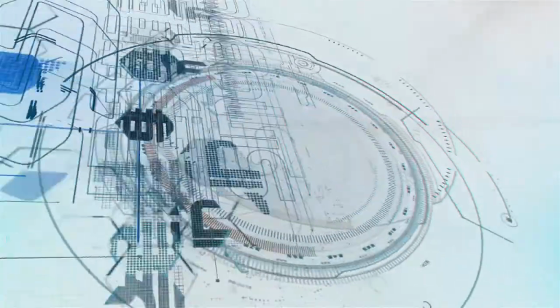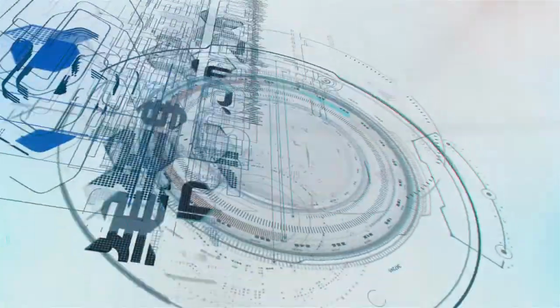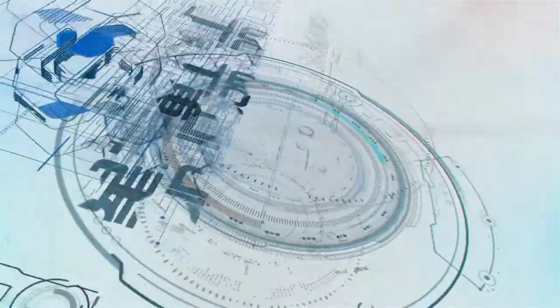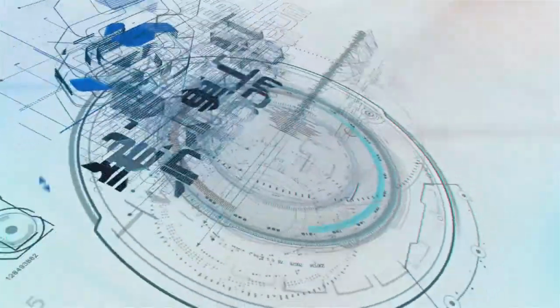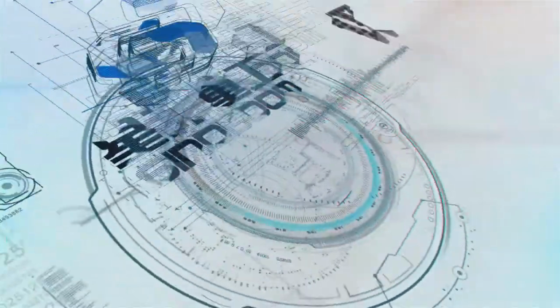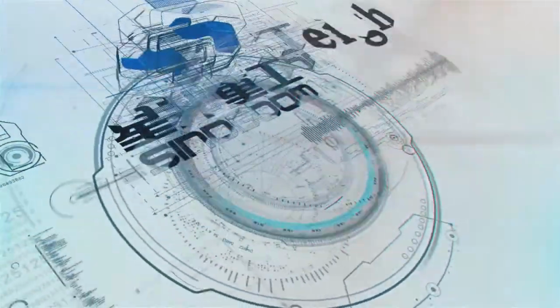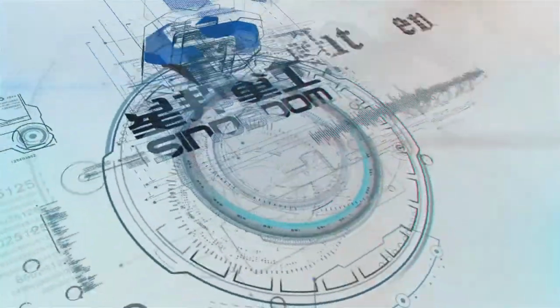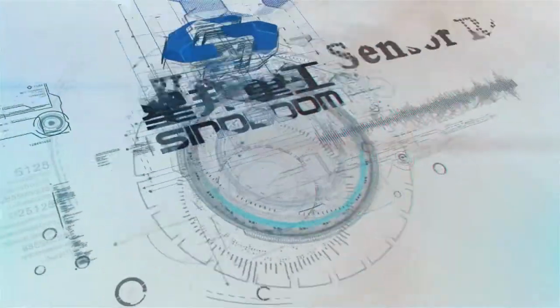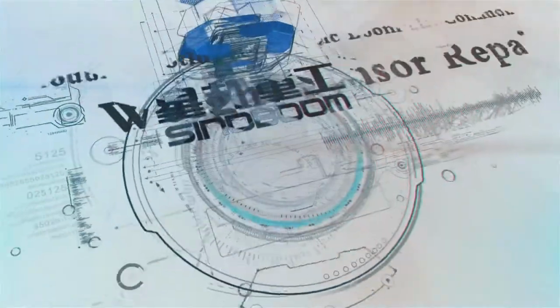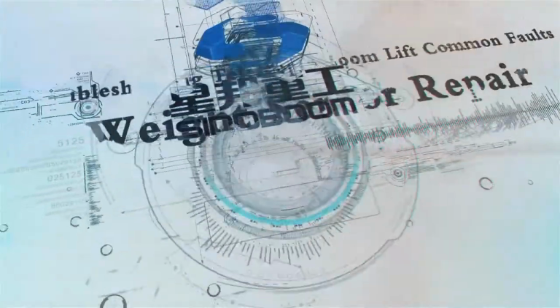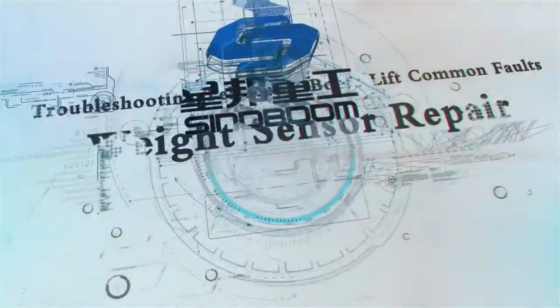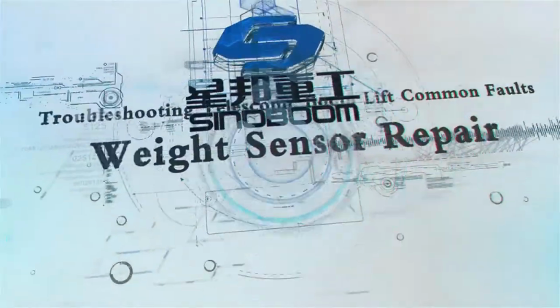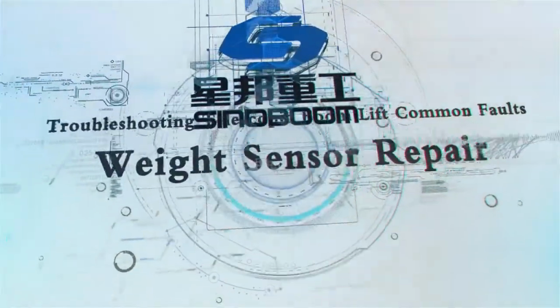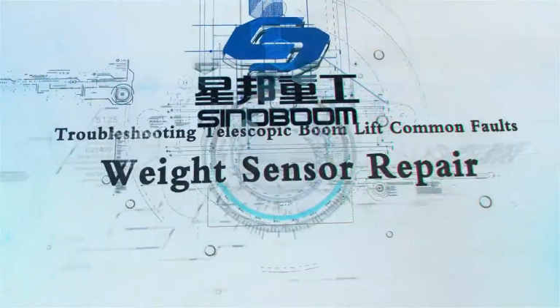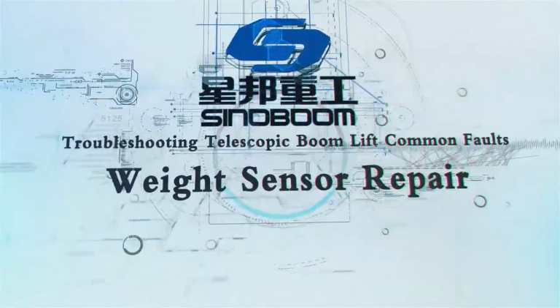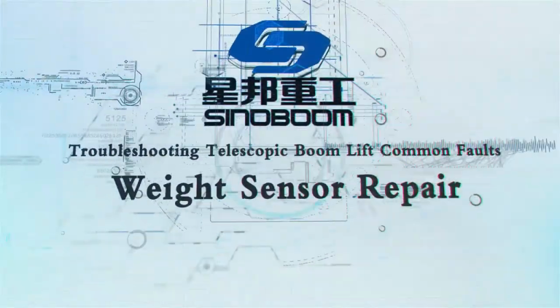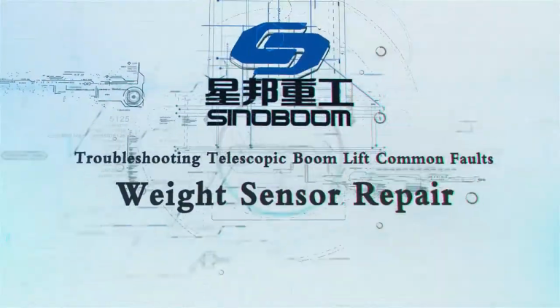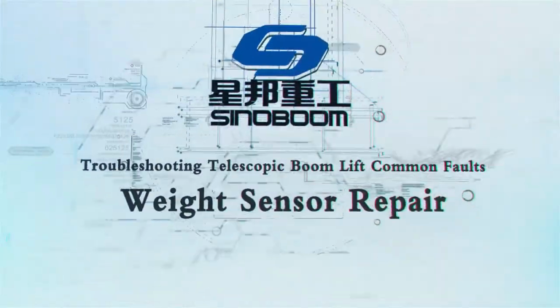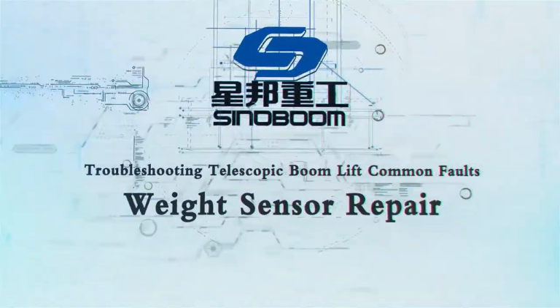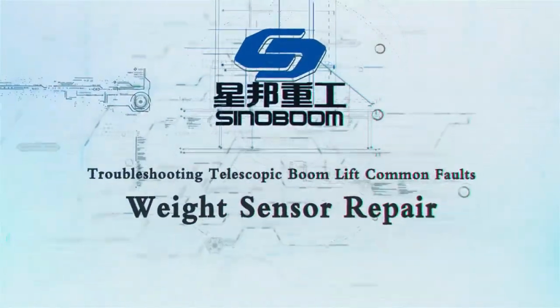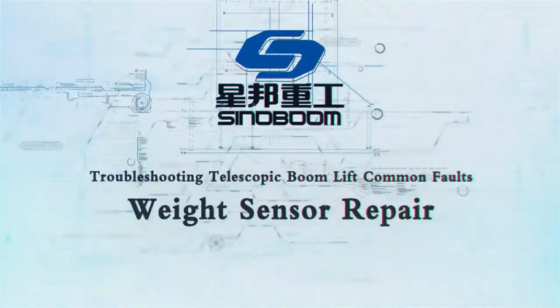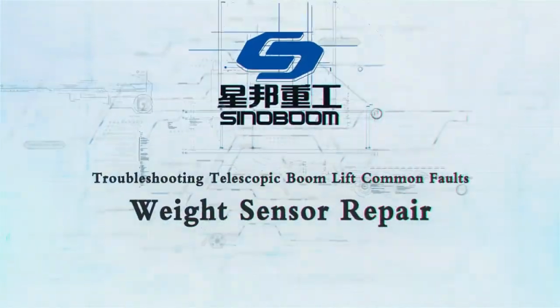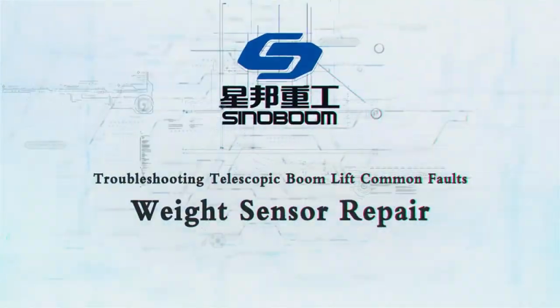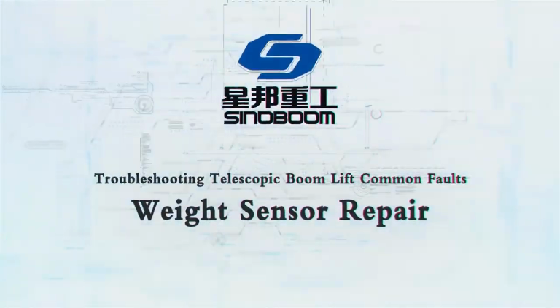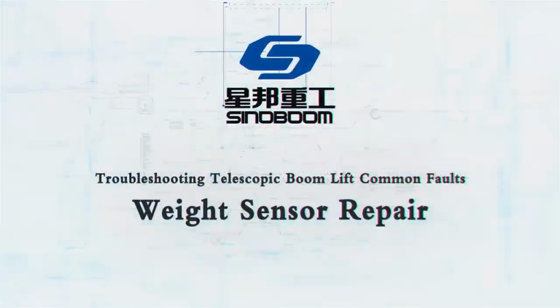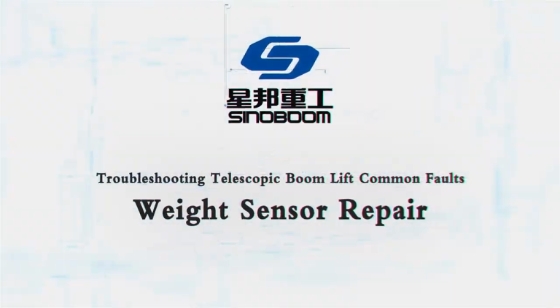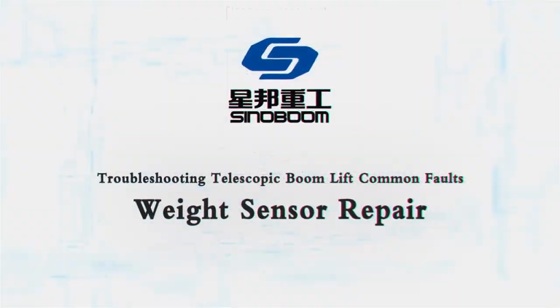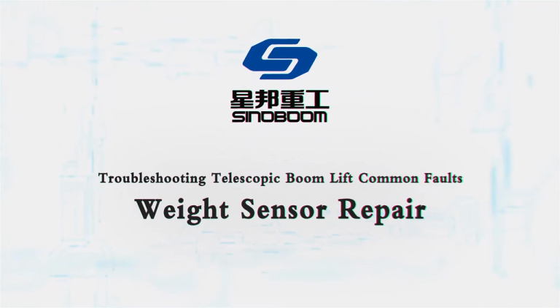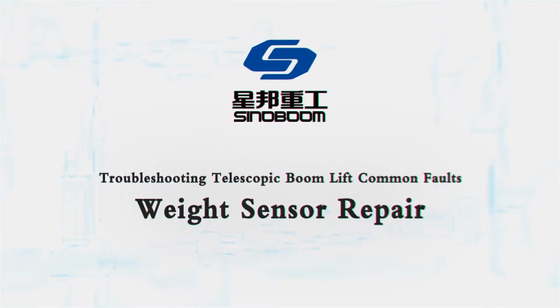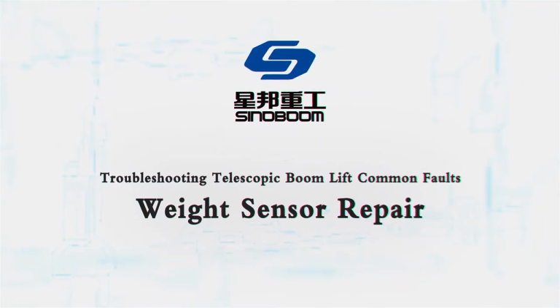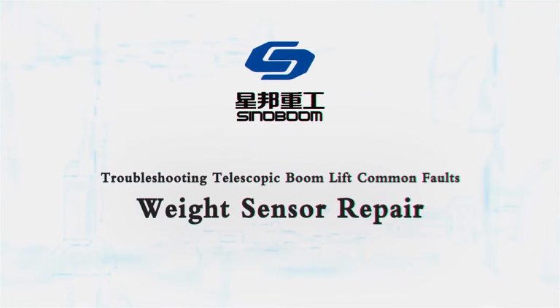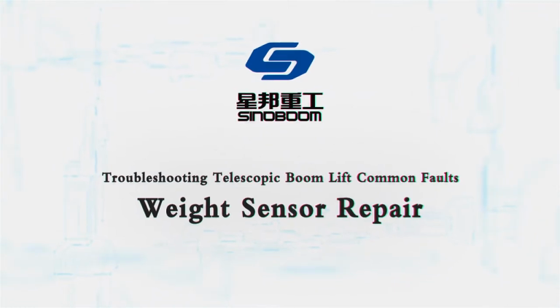Troubleshooting telescopic boom-lift common faults: Weight Sensor Repair.